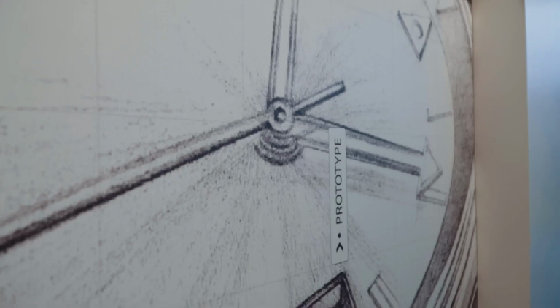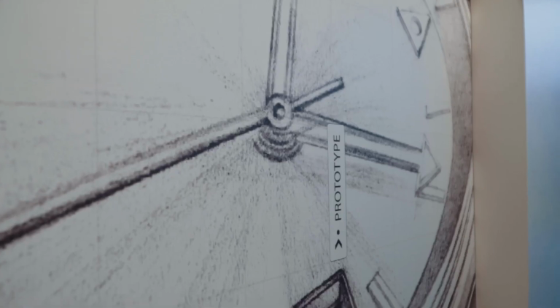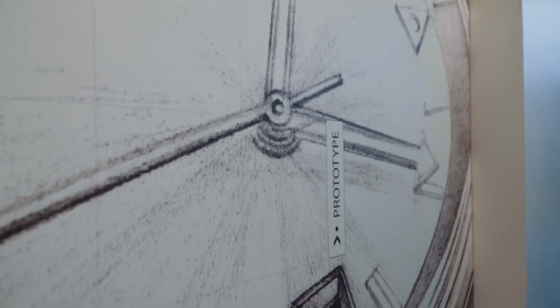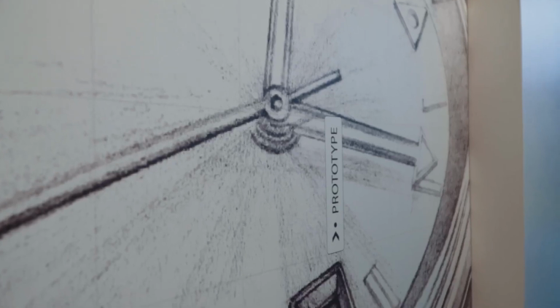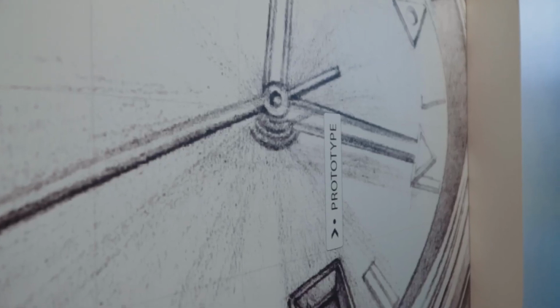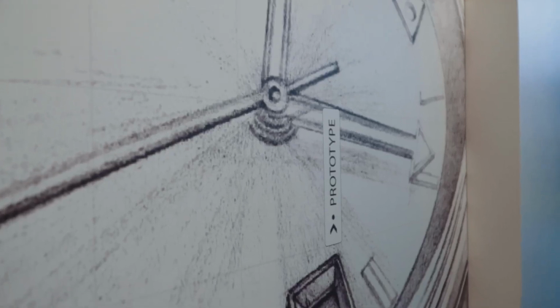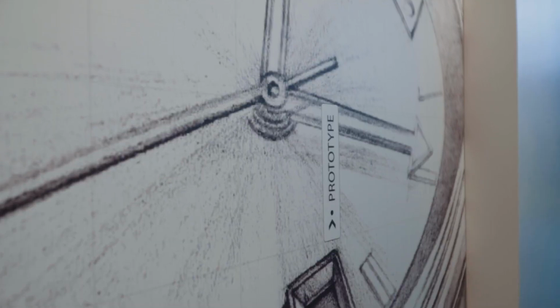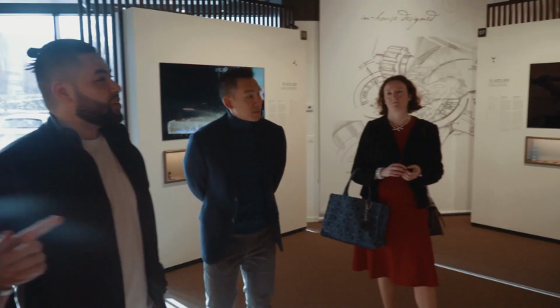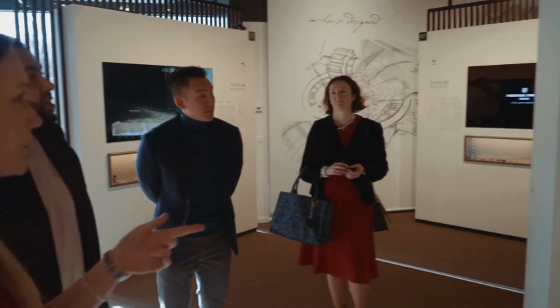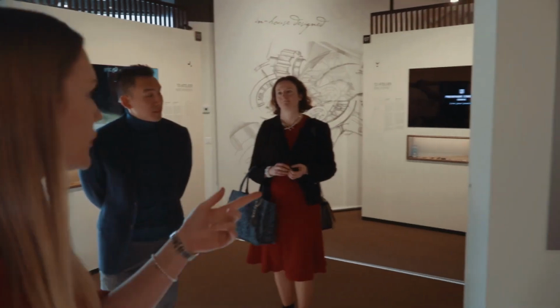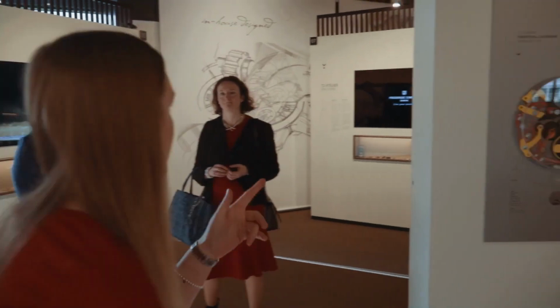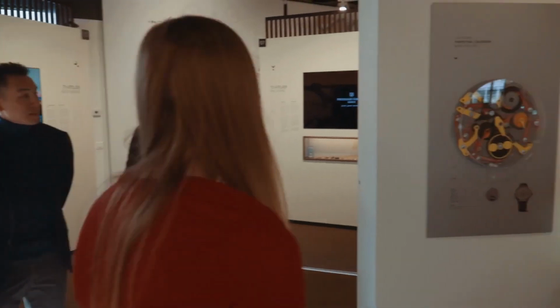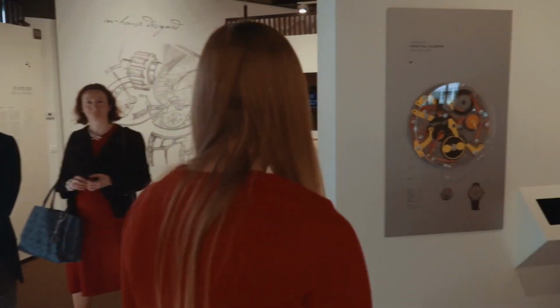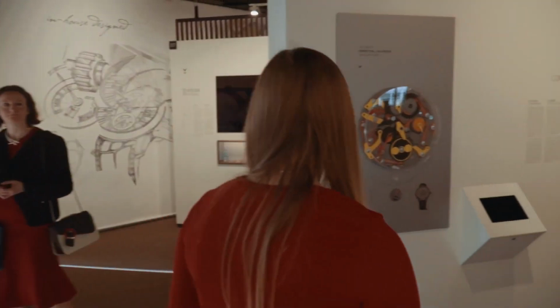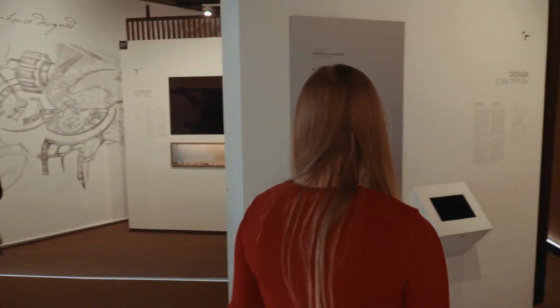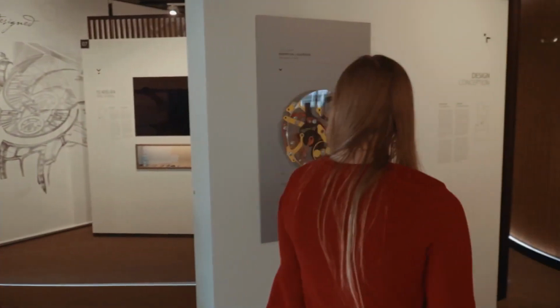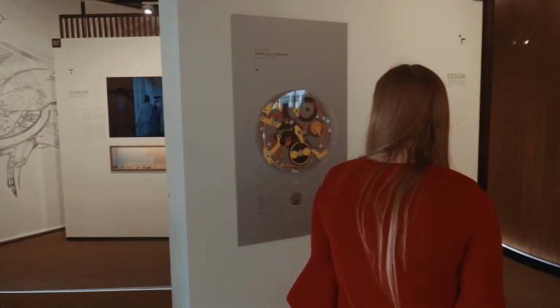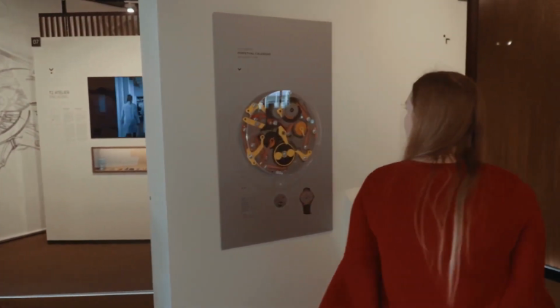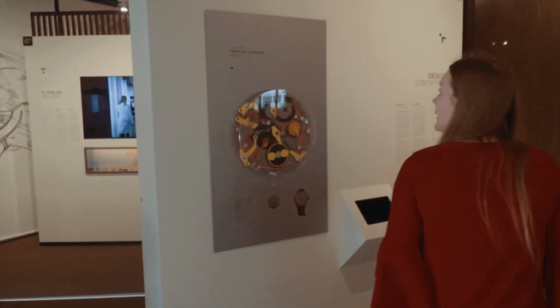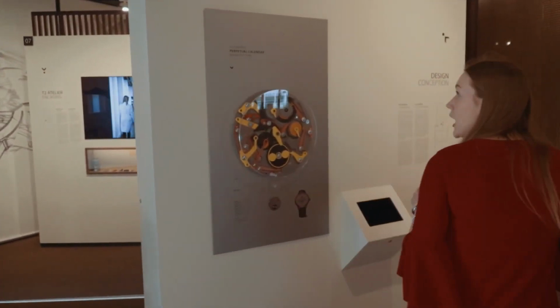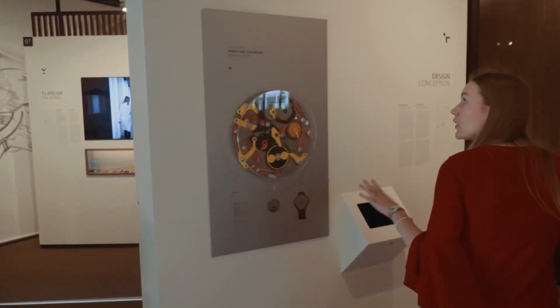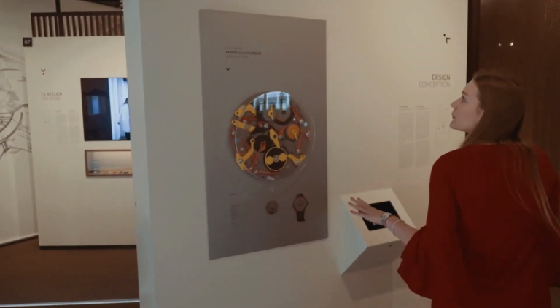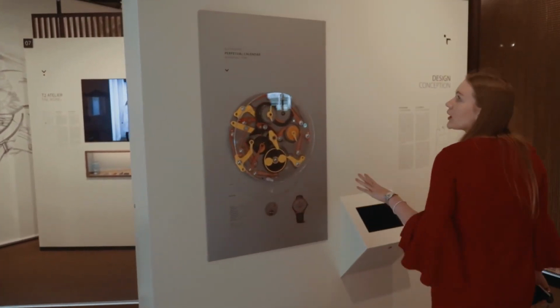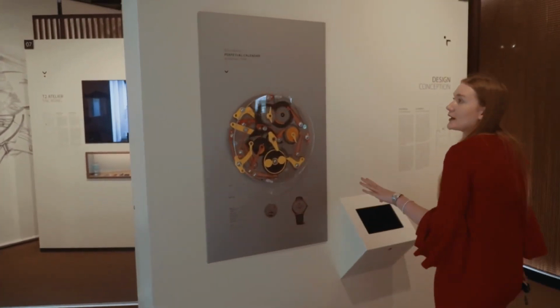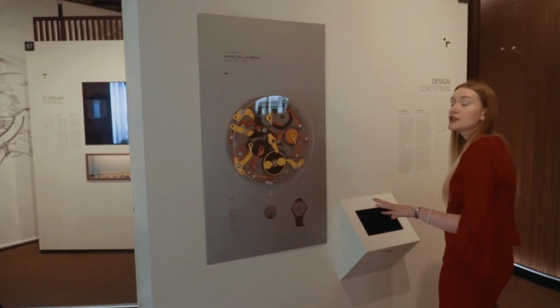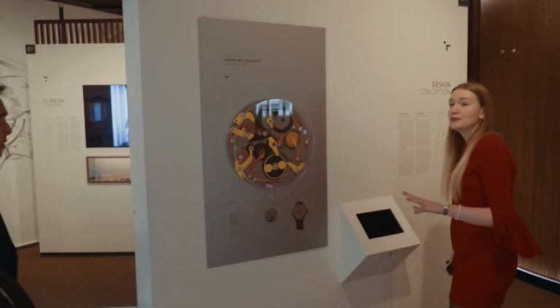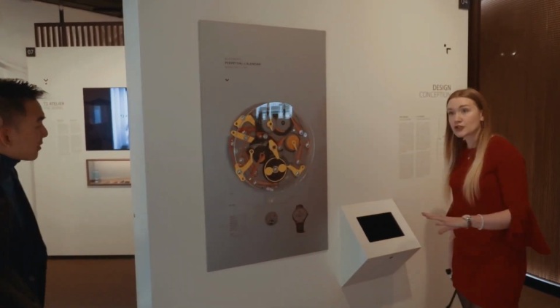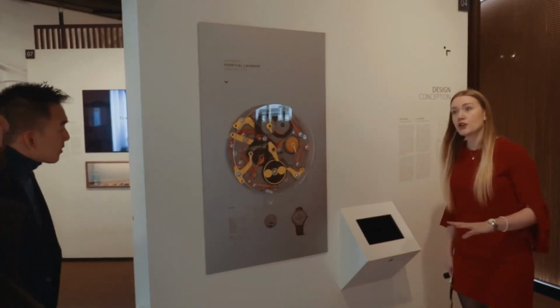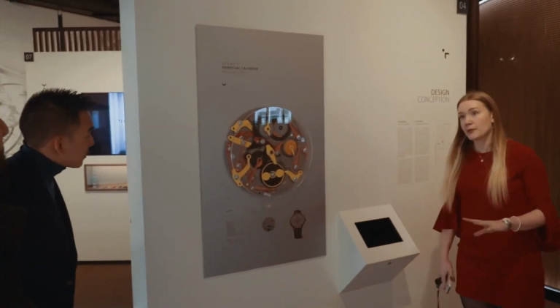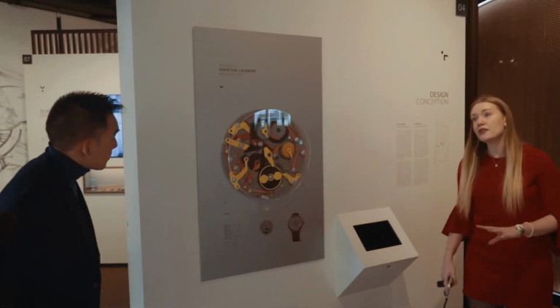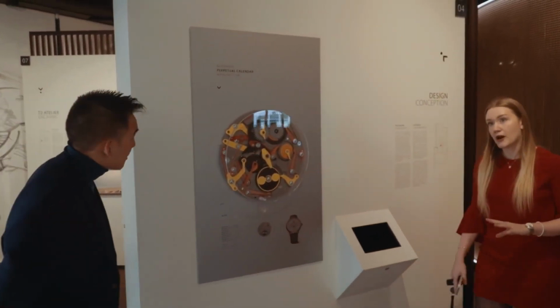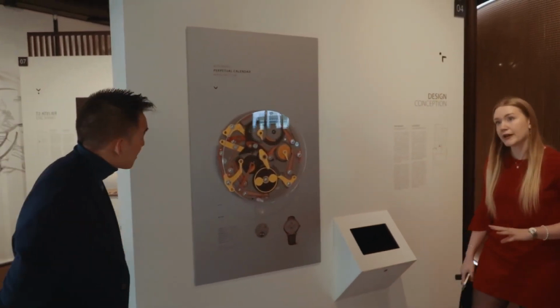This is the prototype of the perpetual calendar, and our perpetual calendar is the most economic in the market.